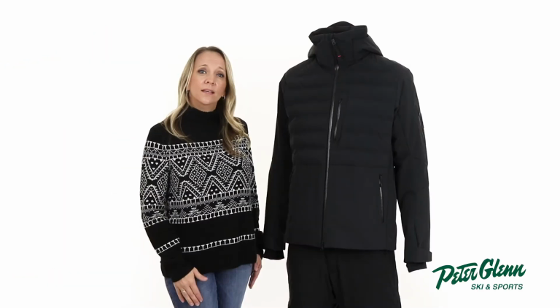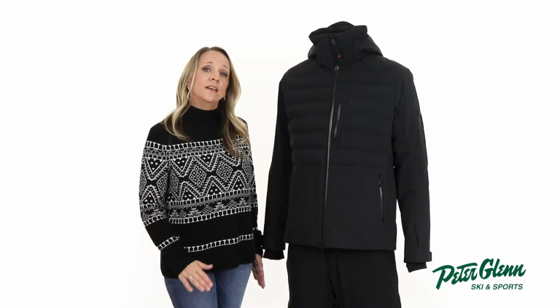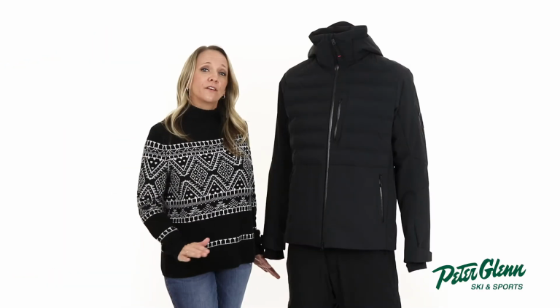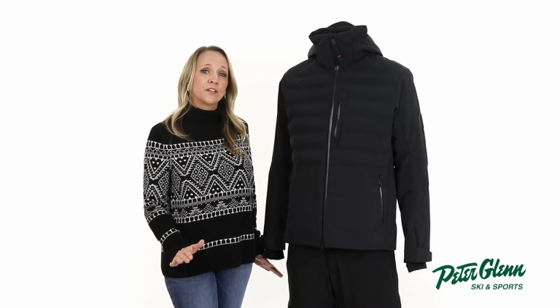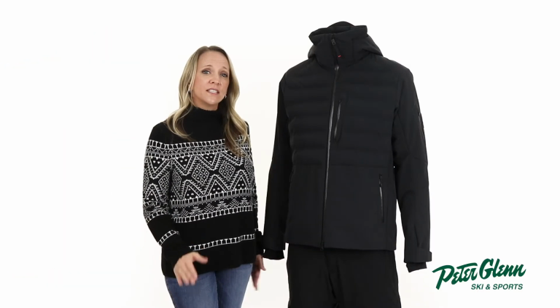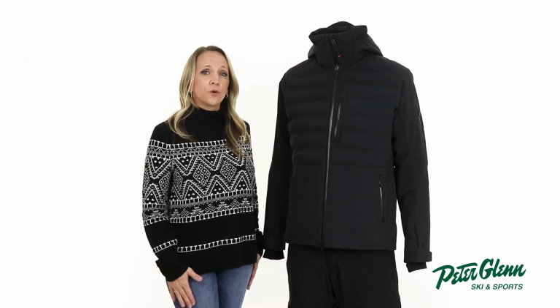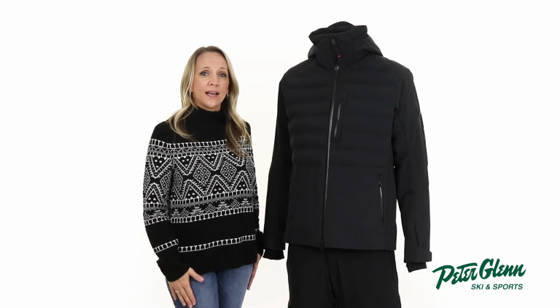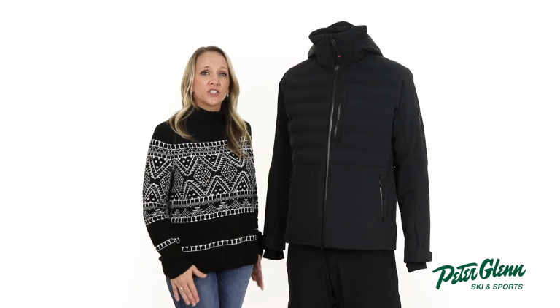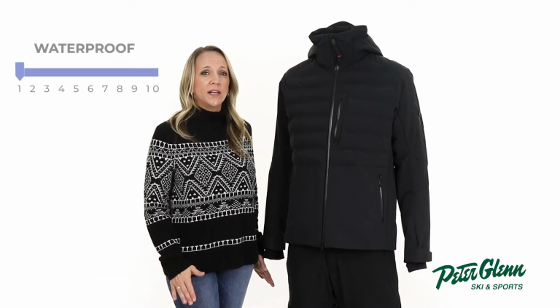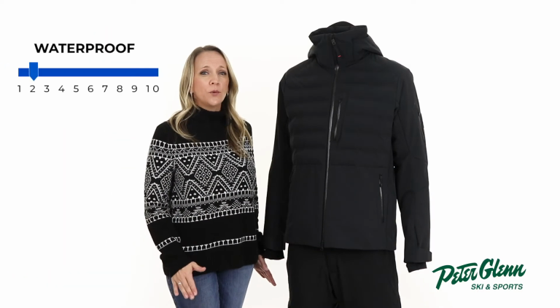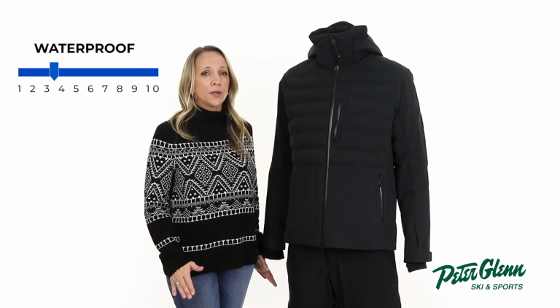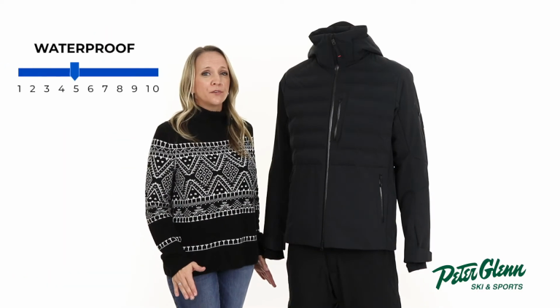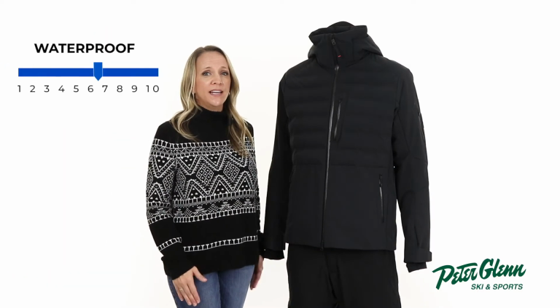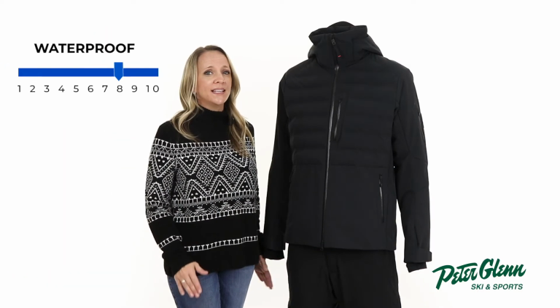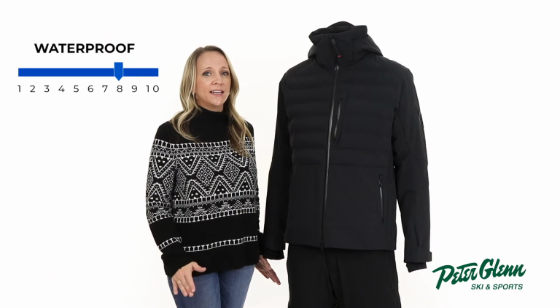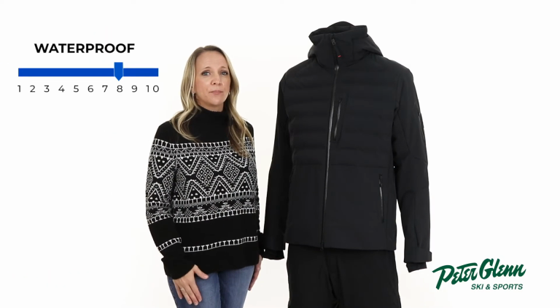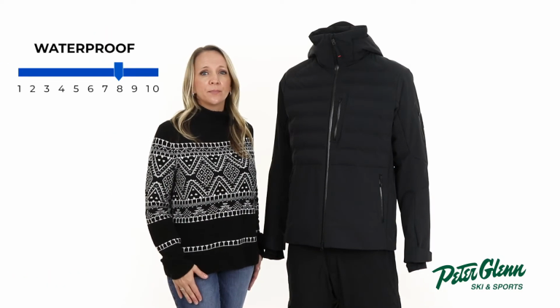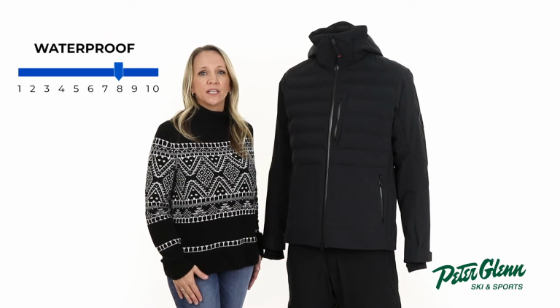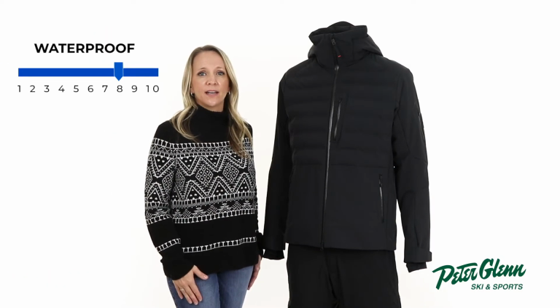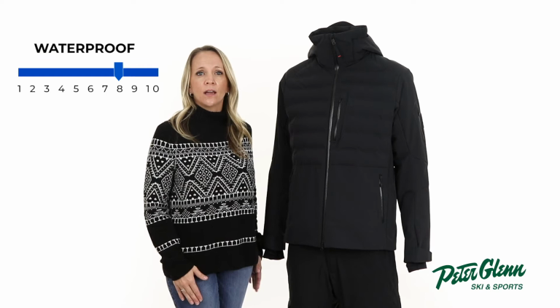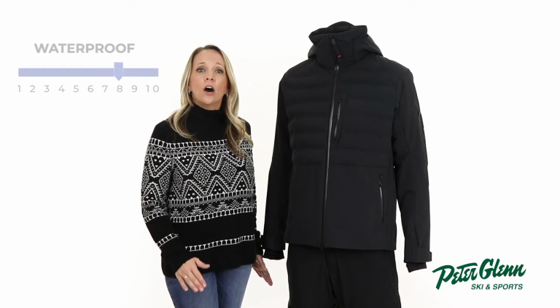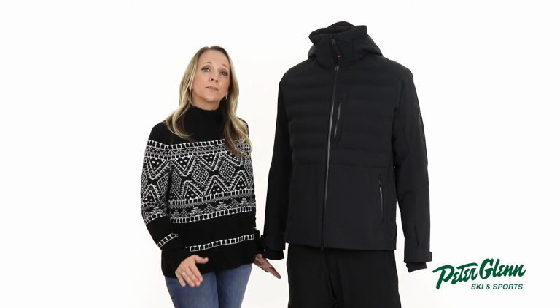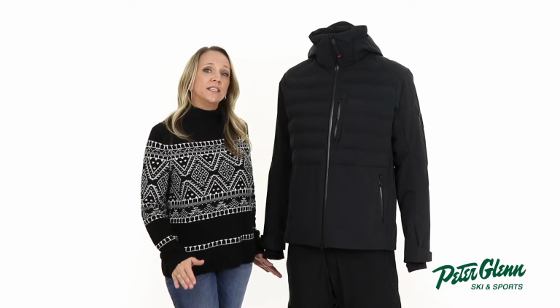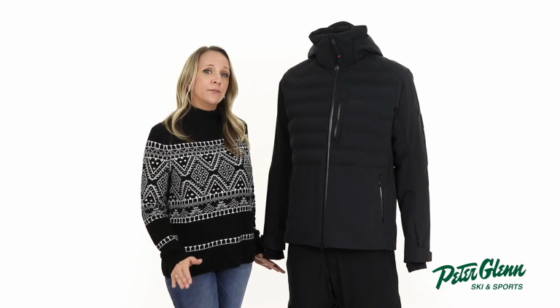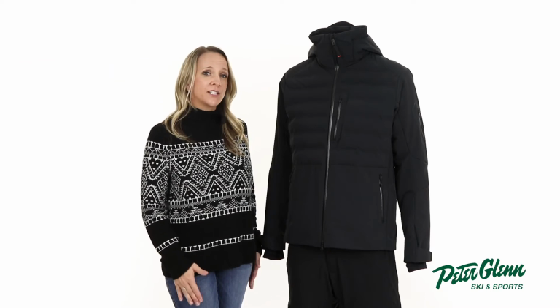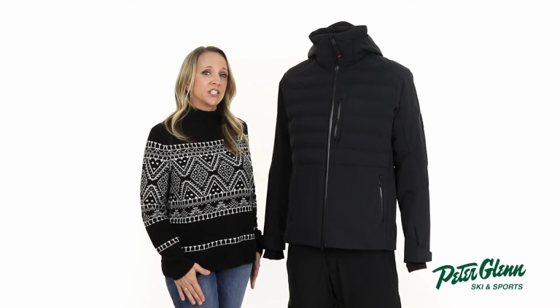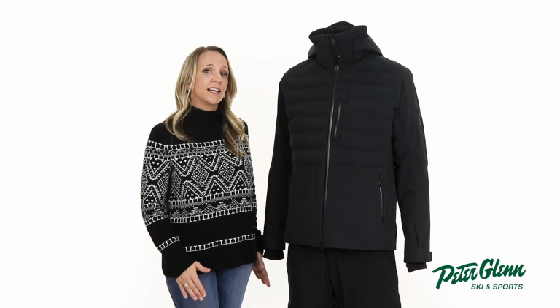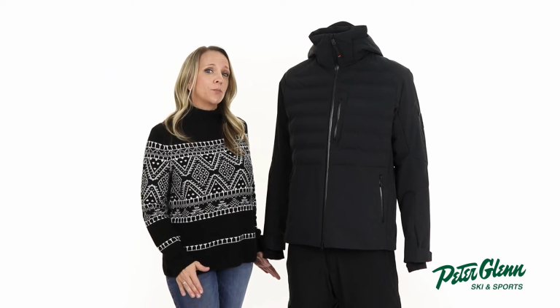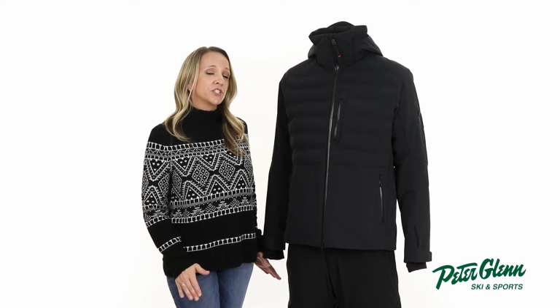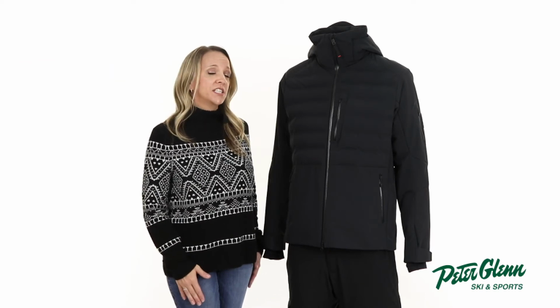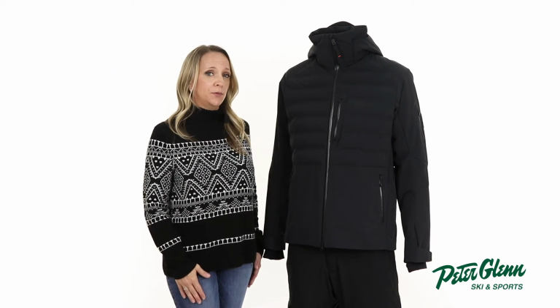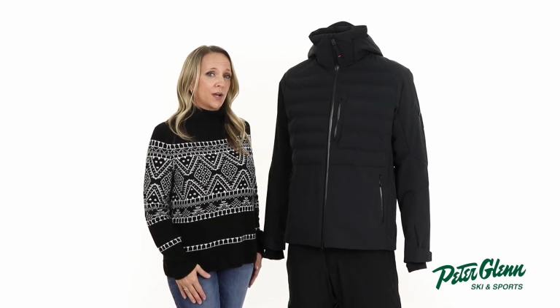If there are flurries in the forecast, the 20K waterproof rating and 10K breathability rating offers plenty of protection against moisture to keep you dry.